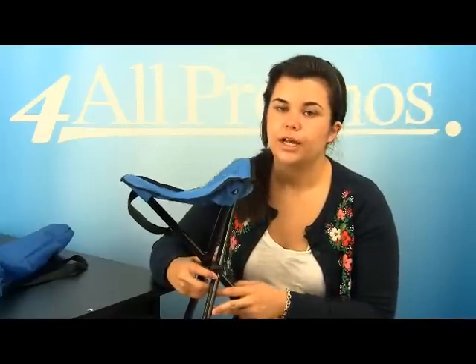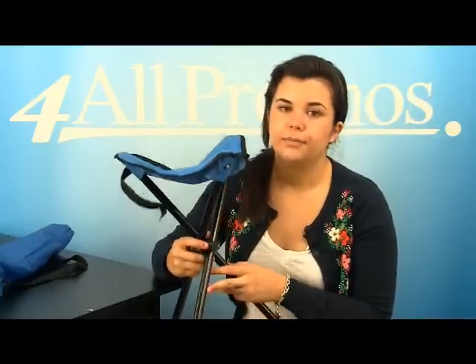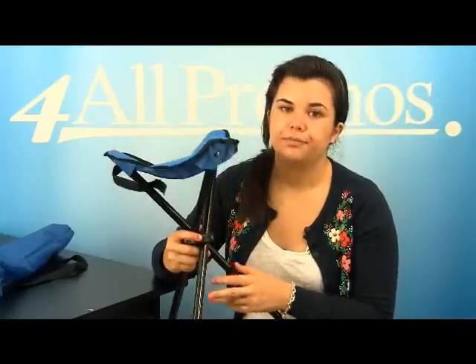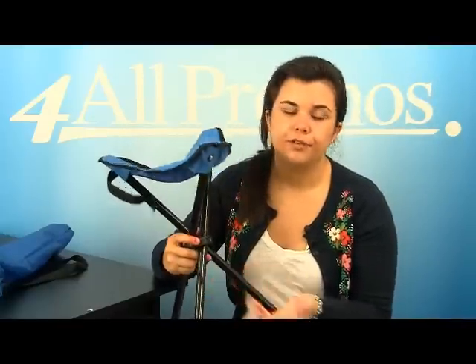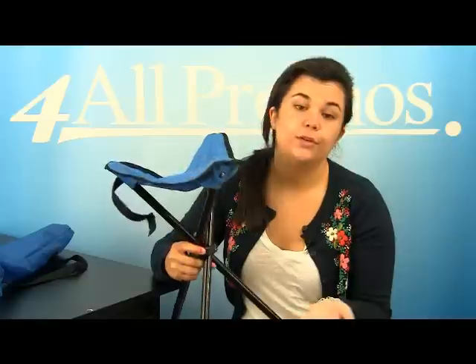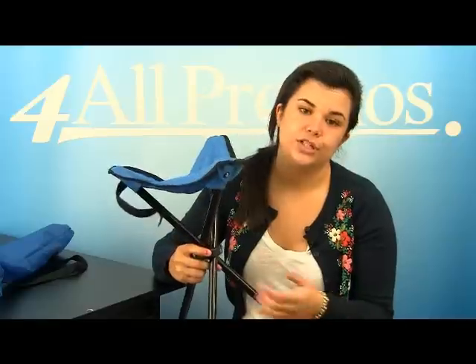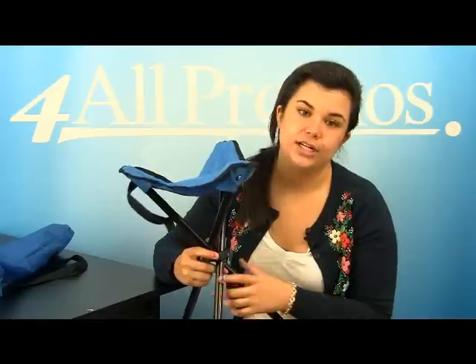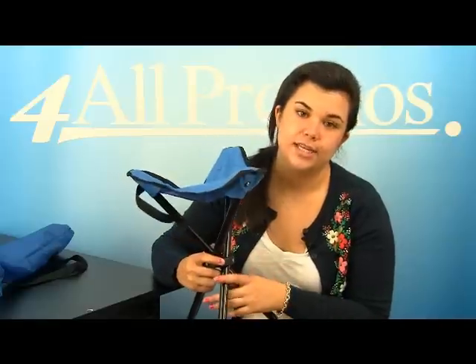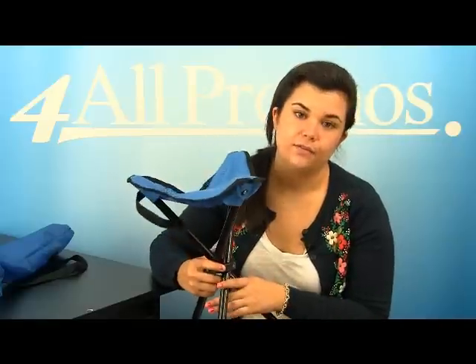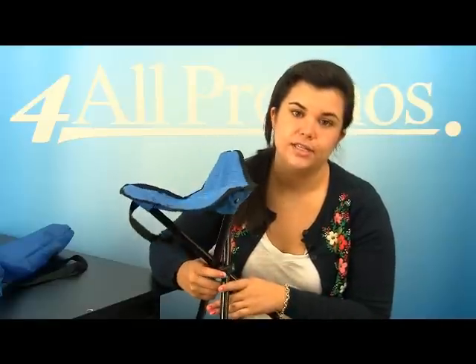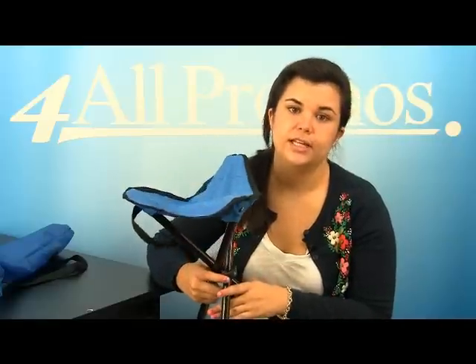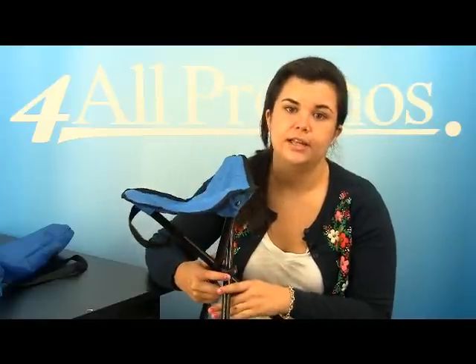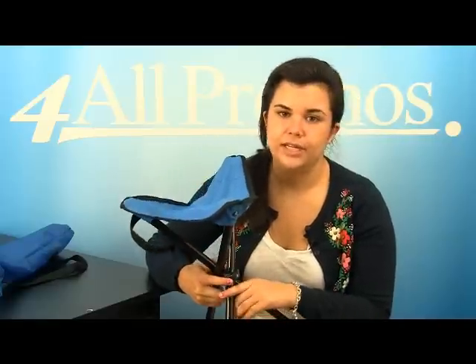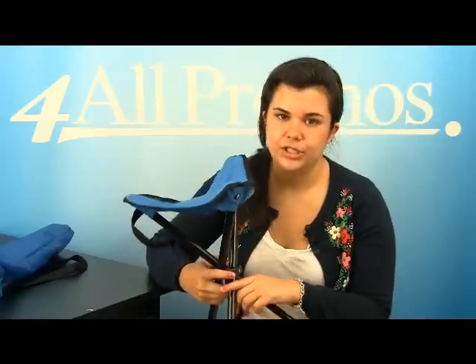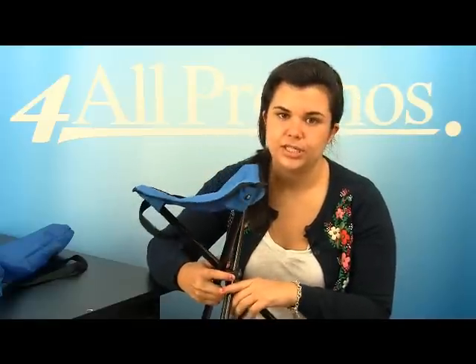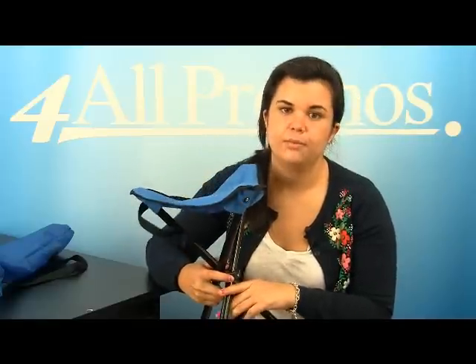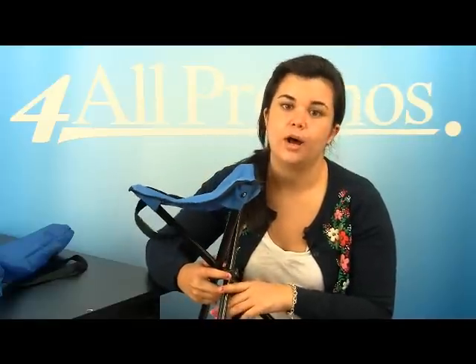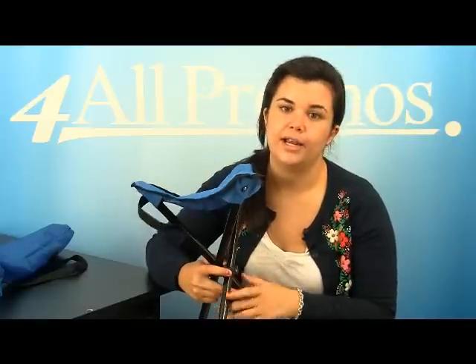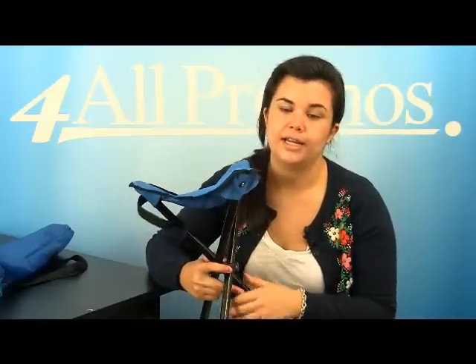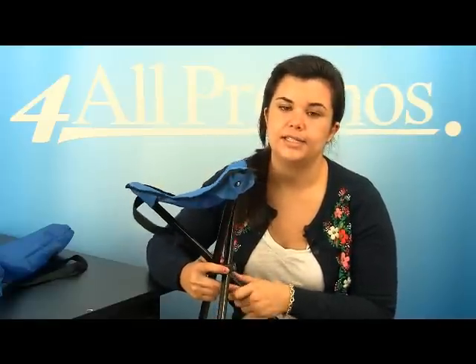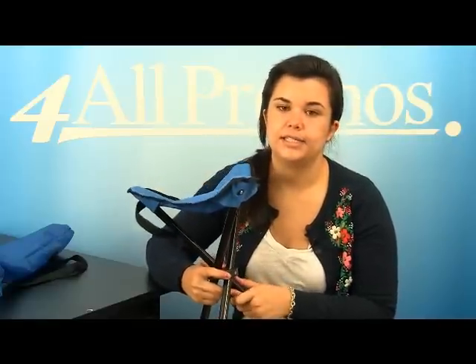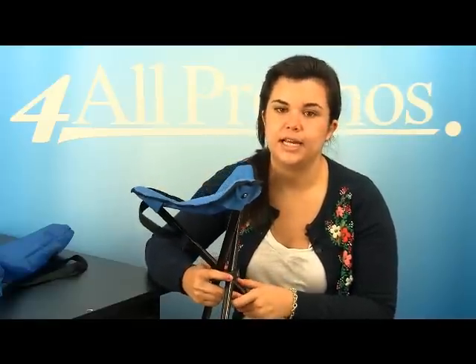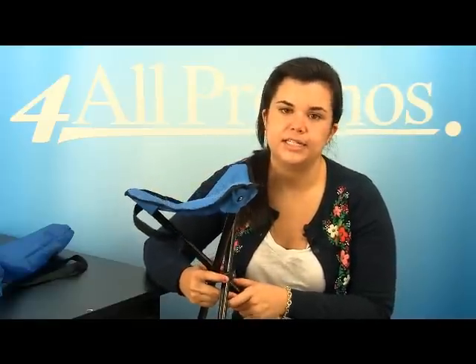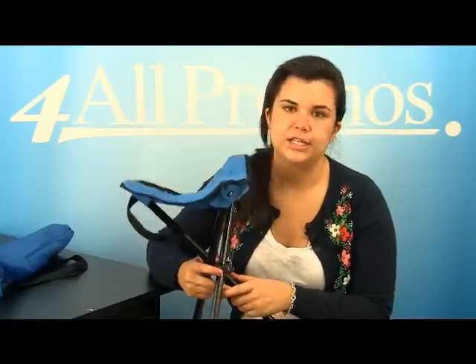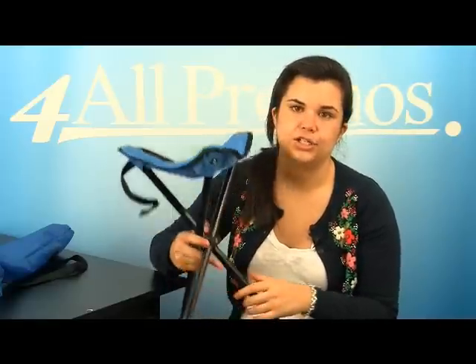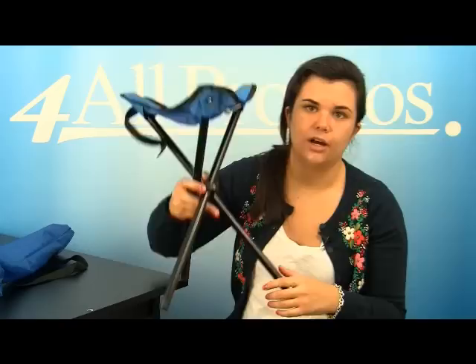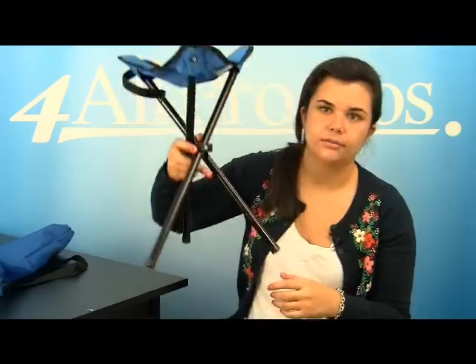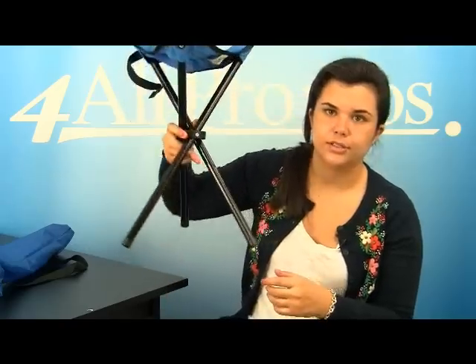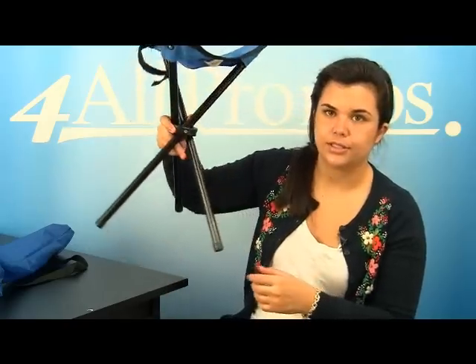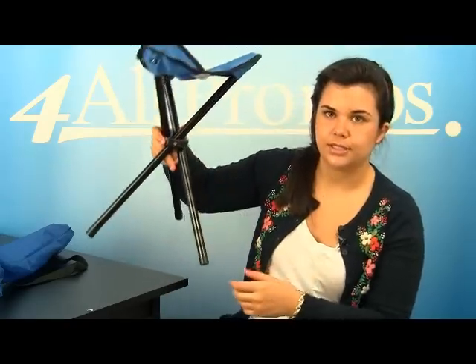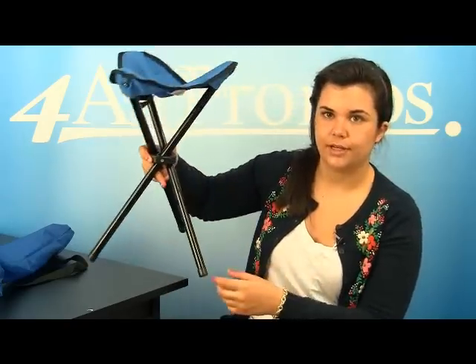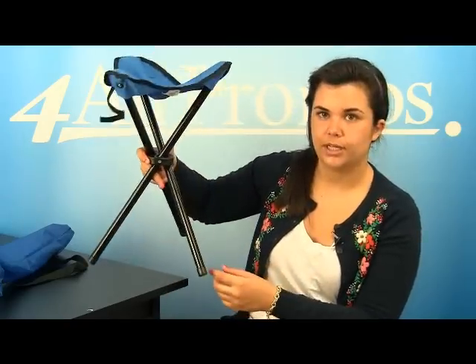The folding chair itself is 11 inches wide and 19 inches tall, as you can see right here.